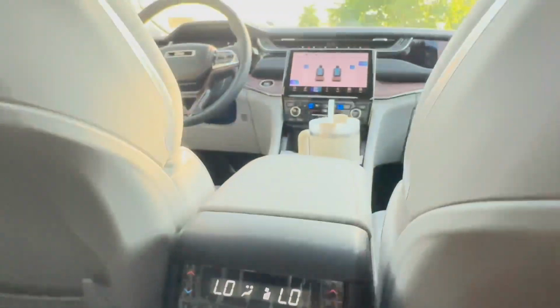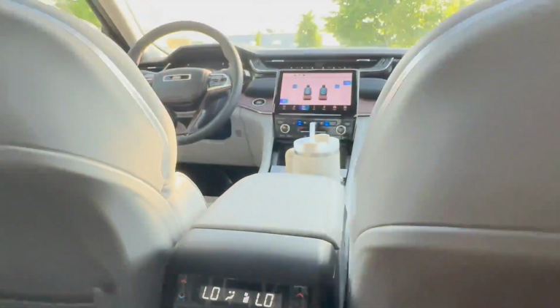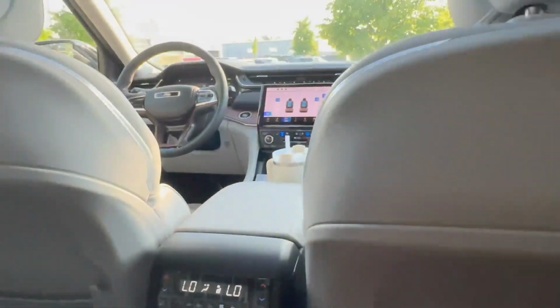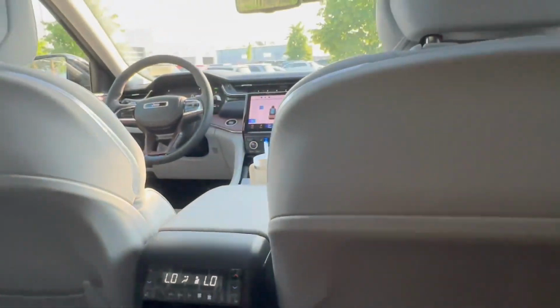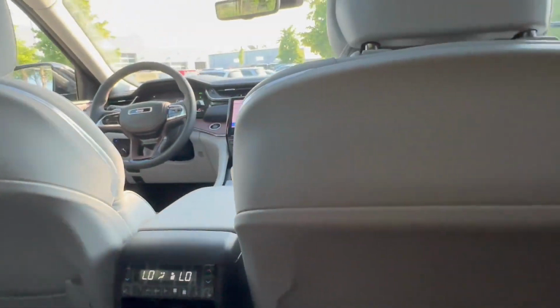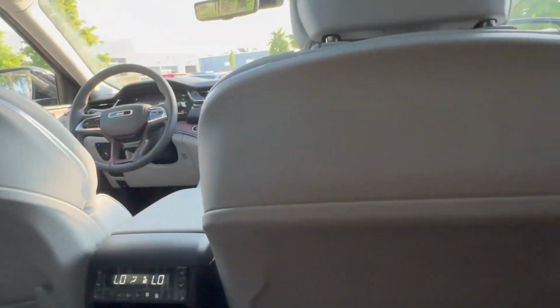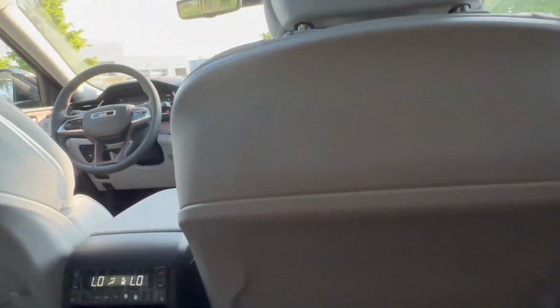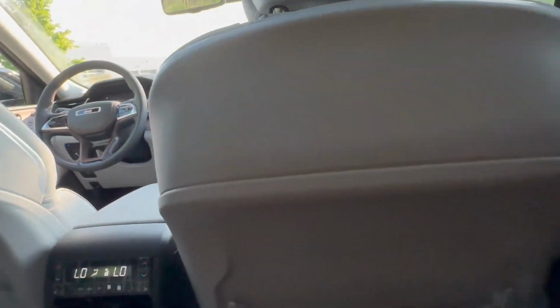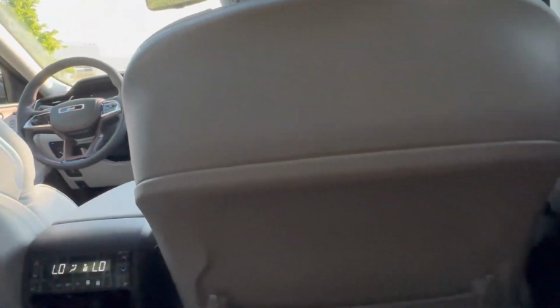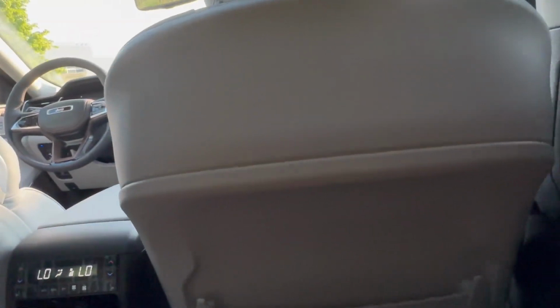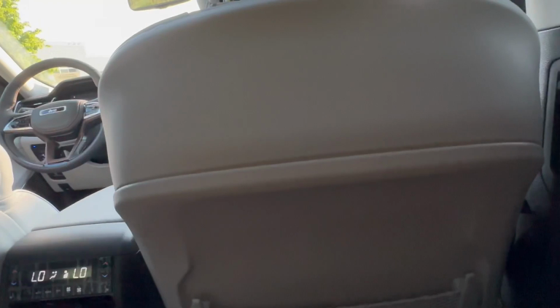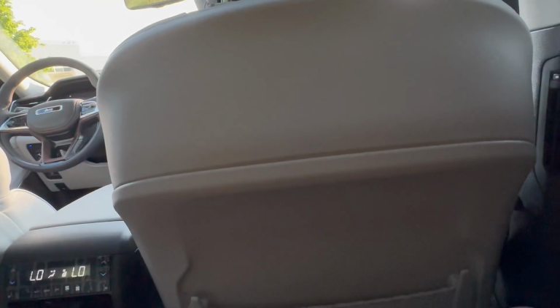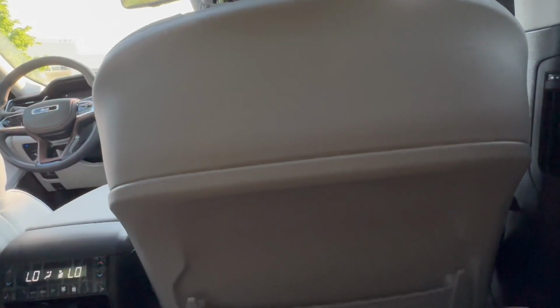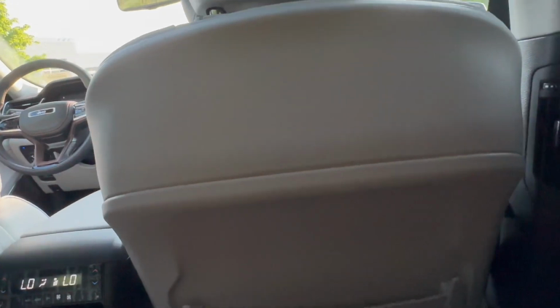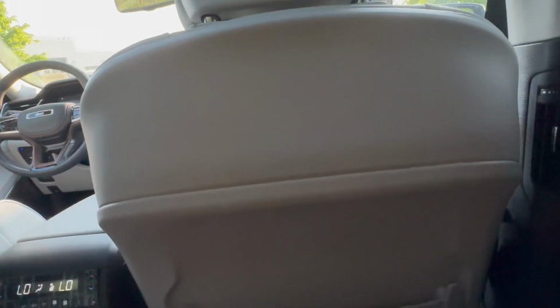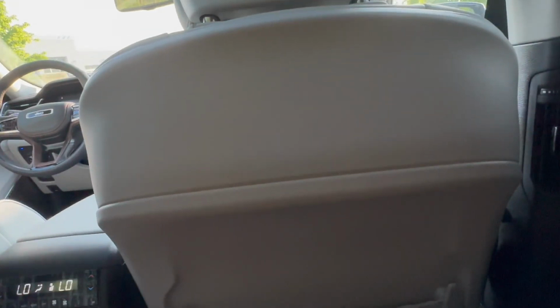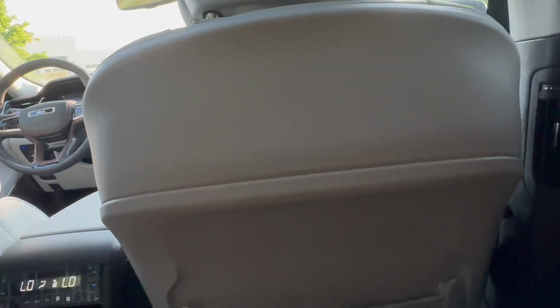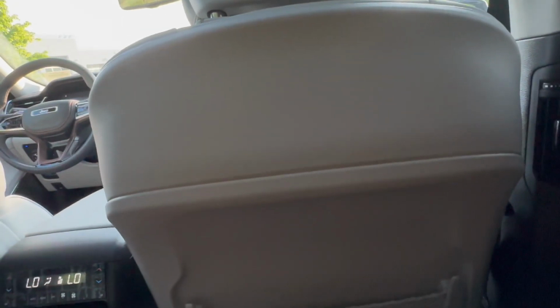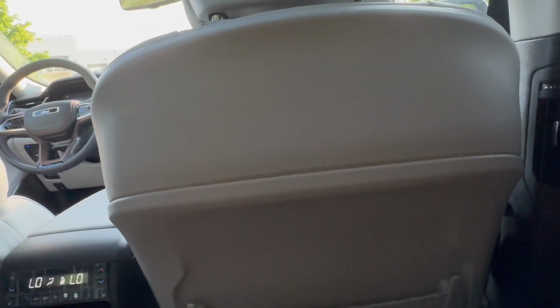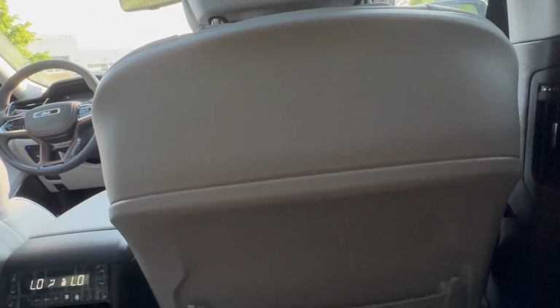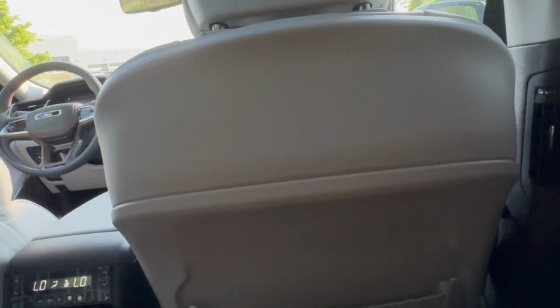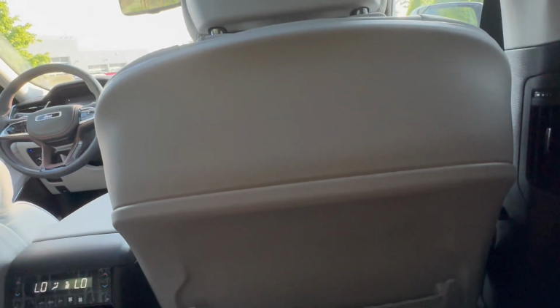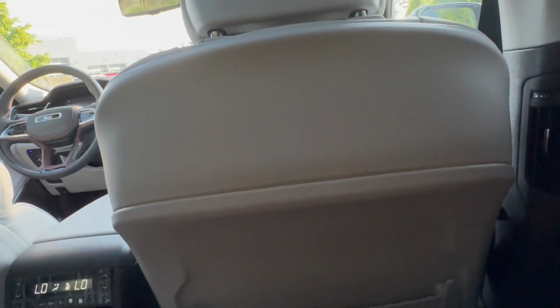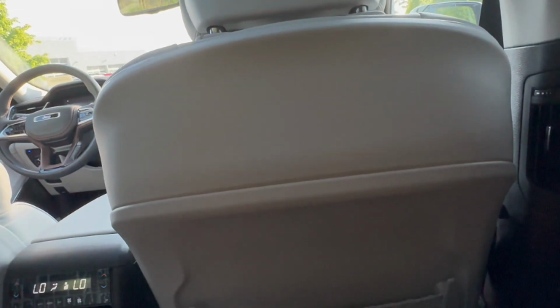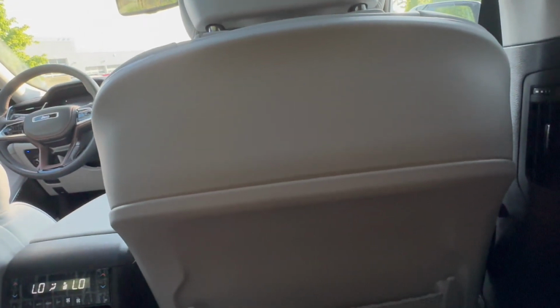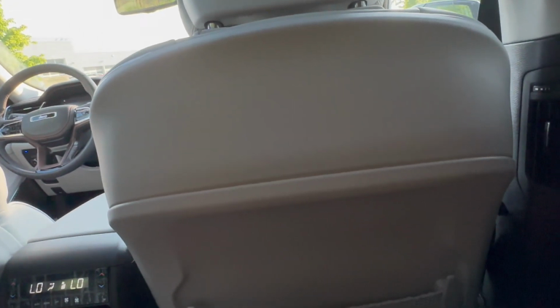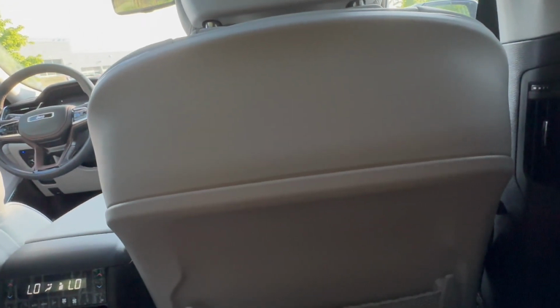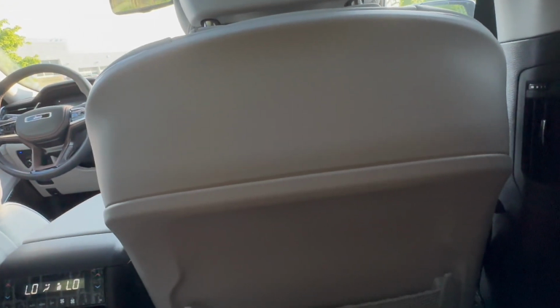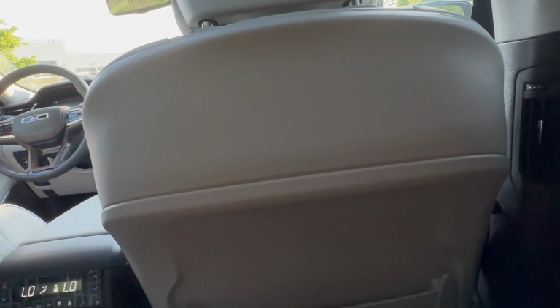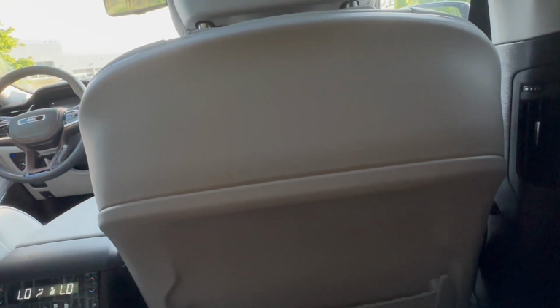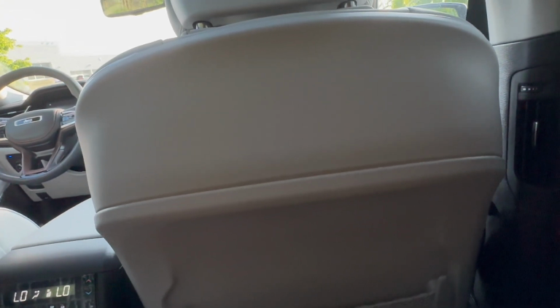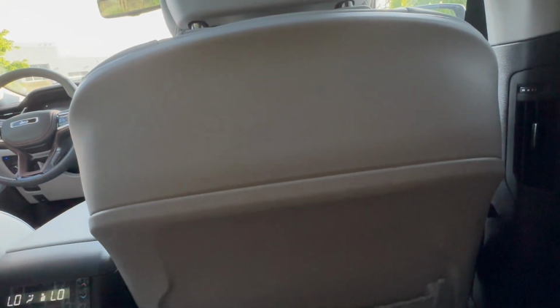Lots of amenities back here. This is a nice place to spend time.